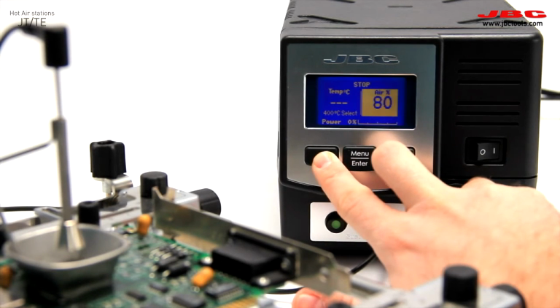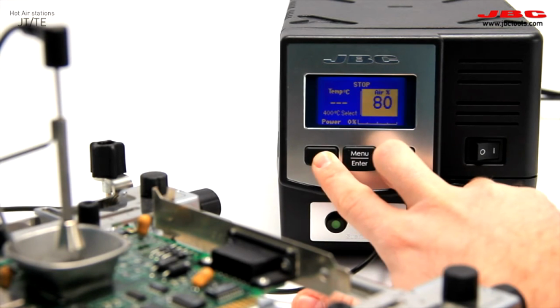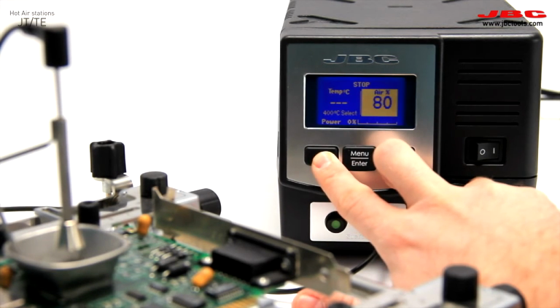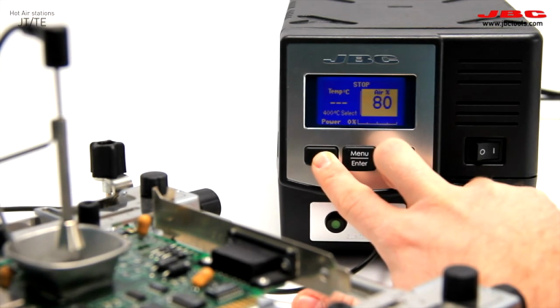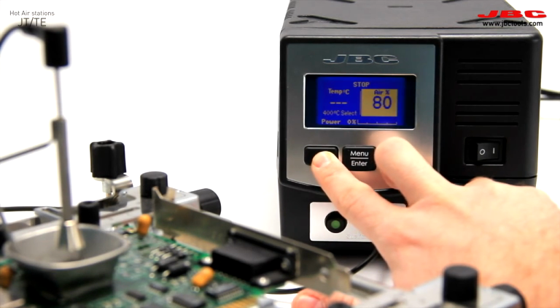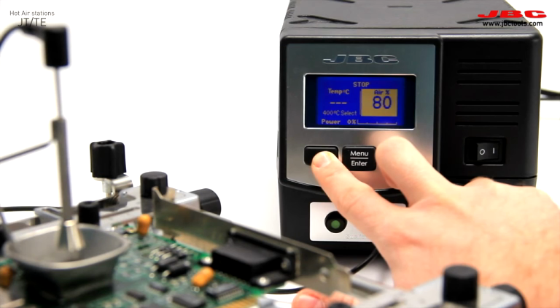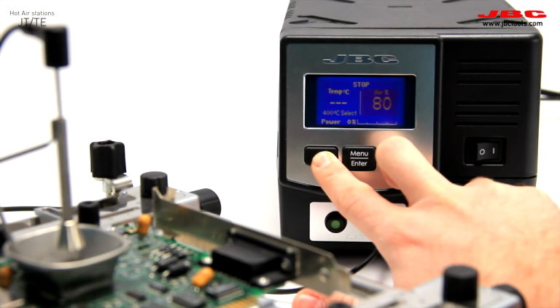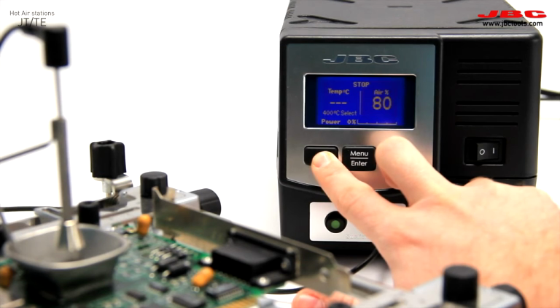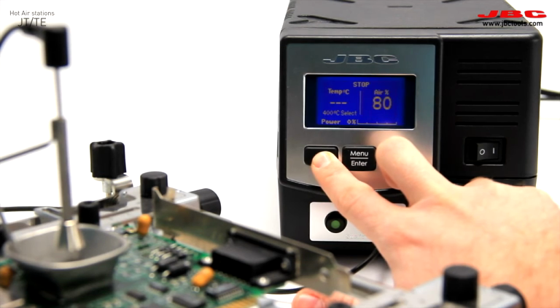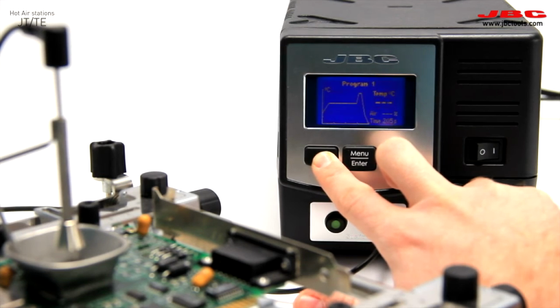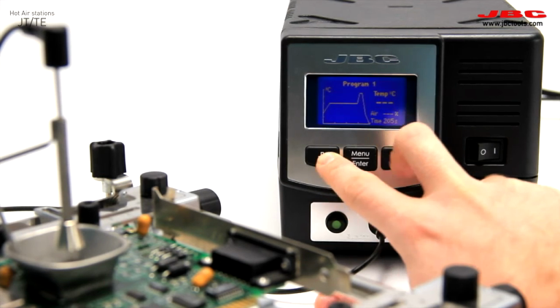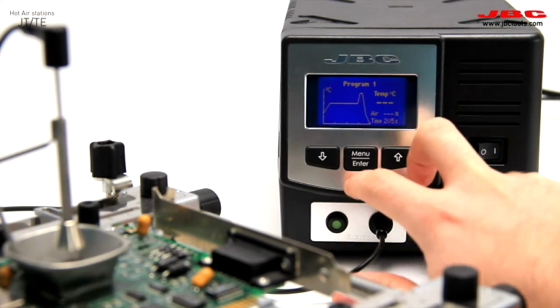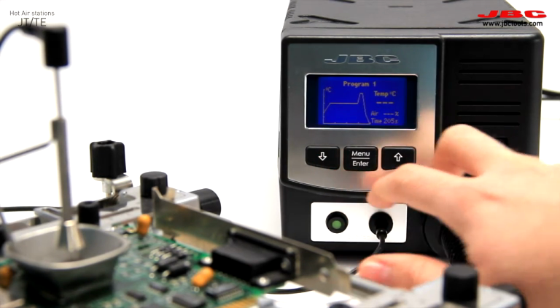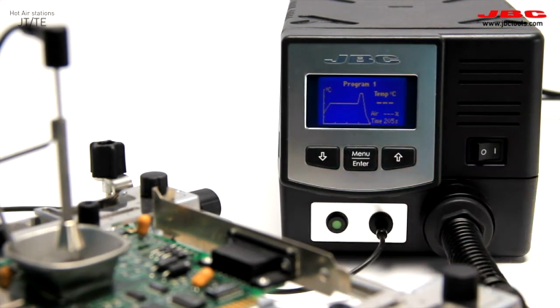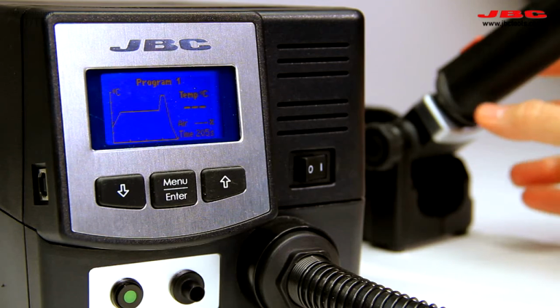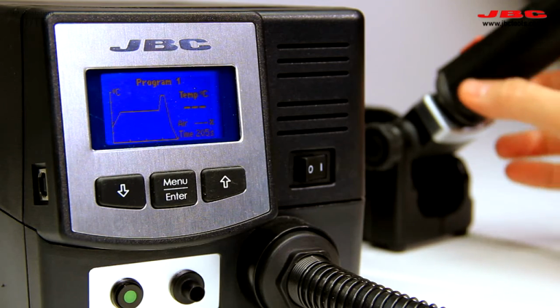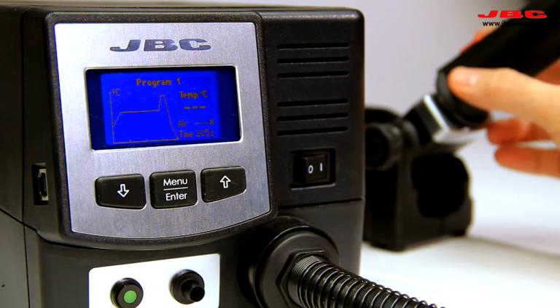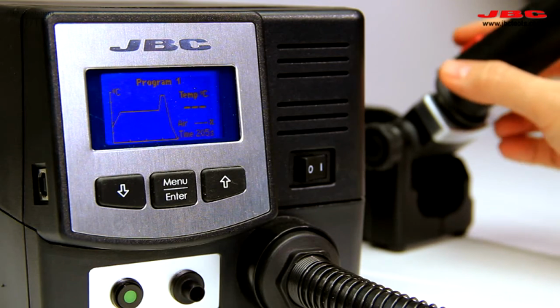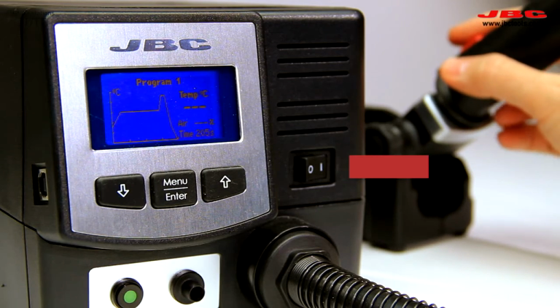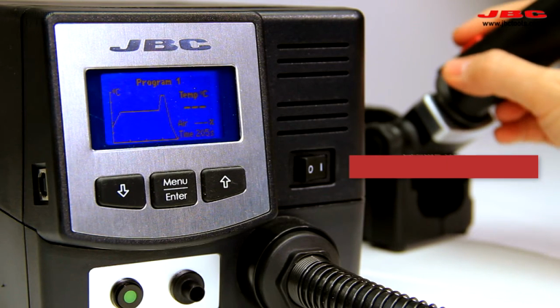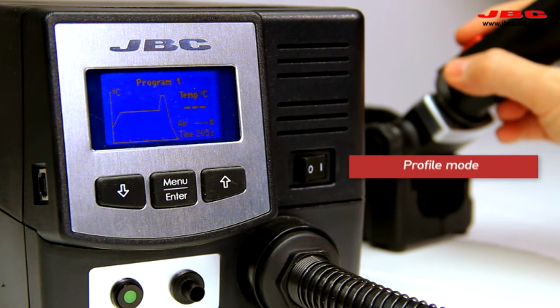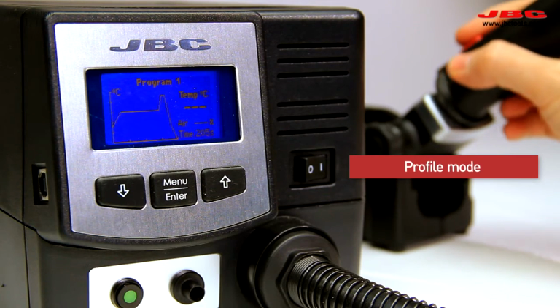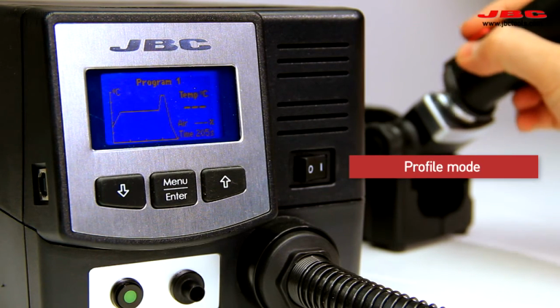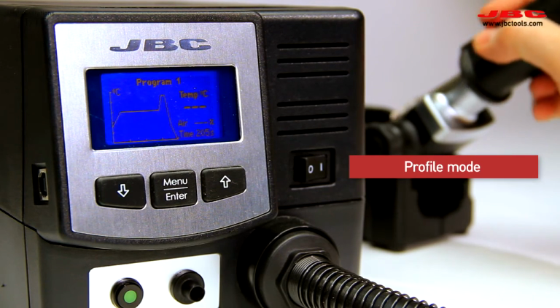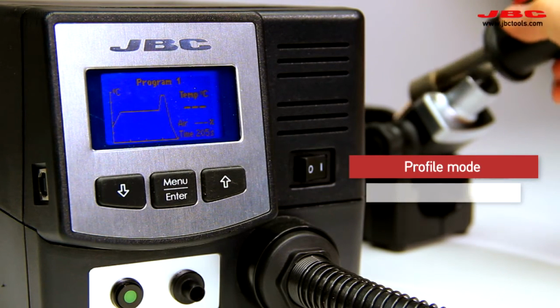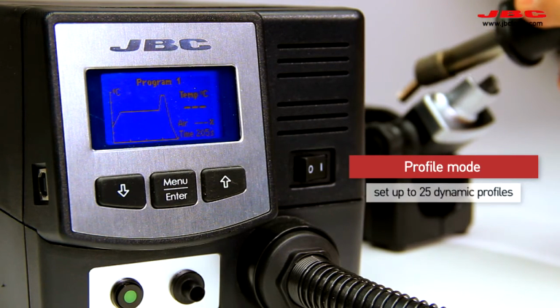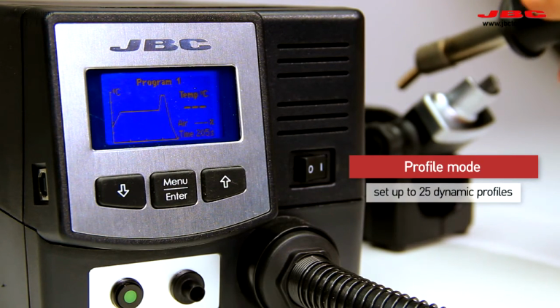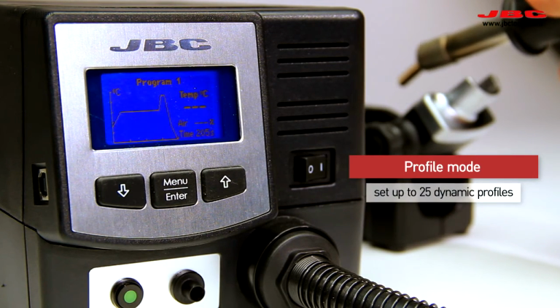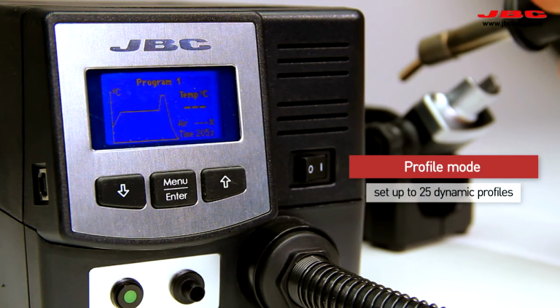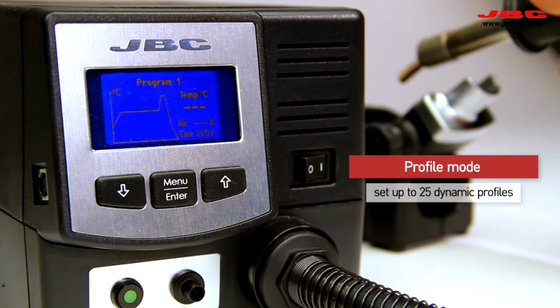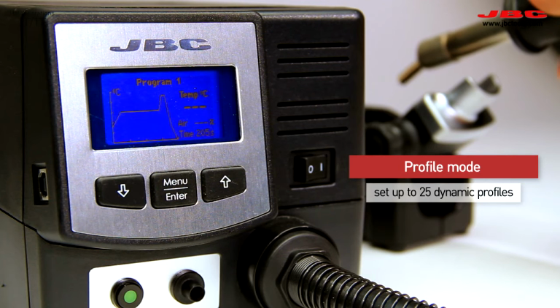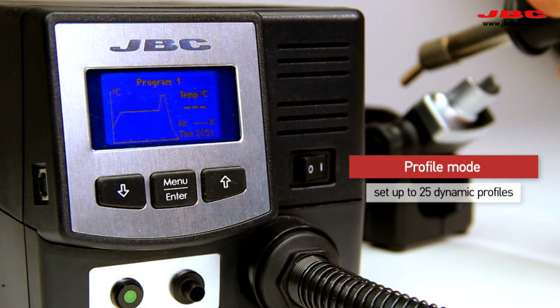You can set as many as 25 dynamic profiles to control temperature and airflow to suit the task.